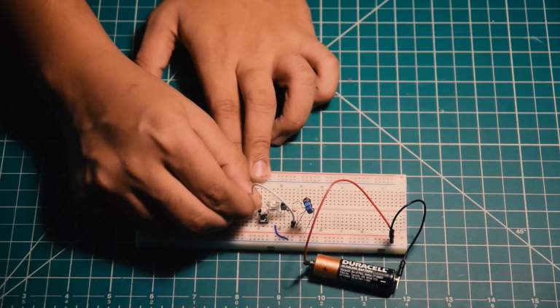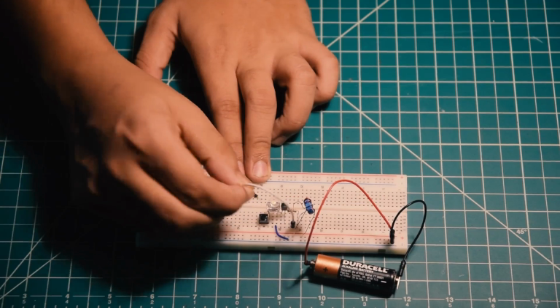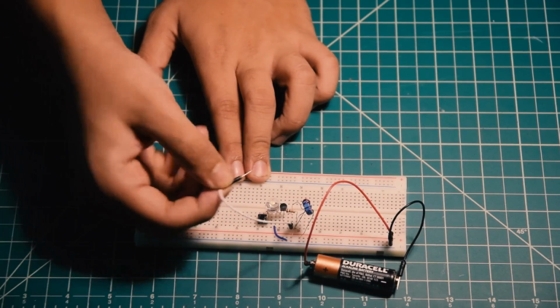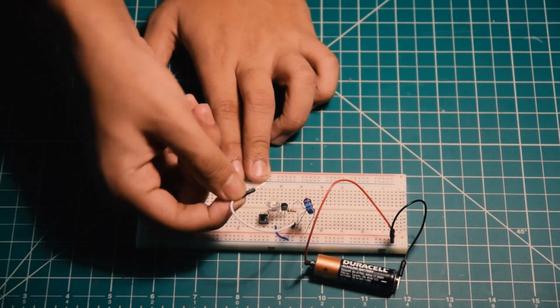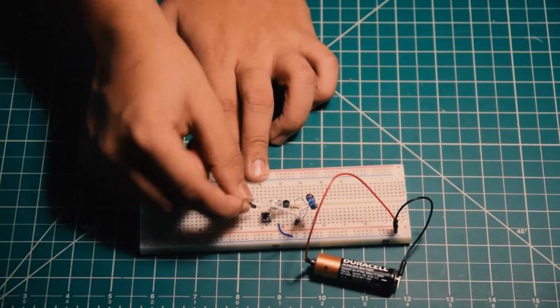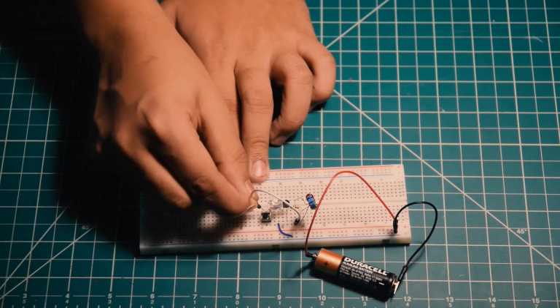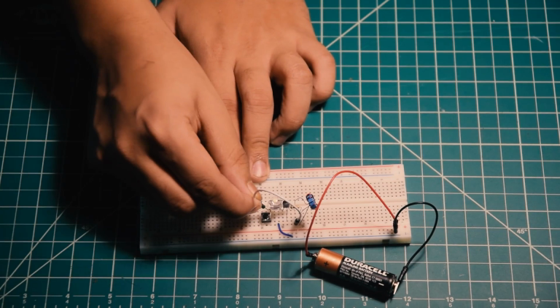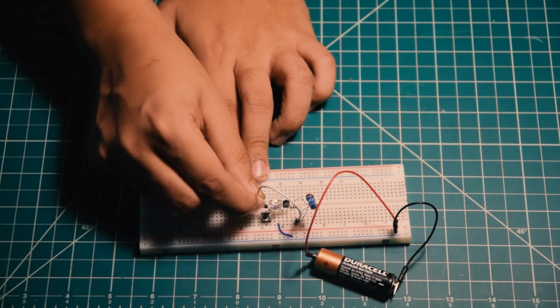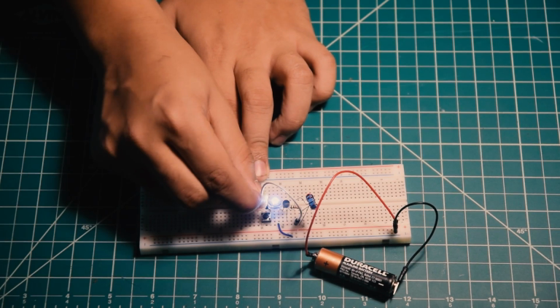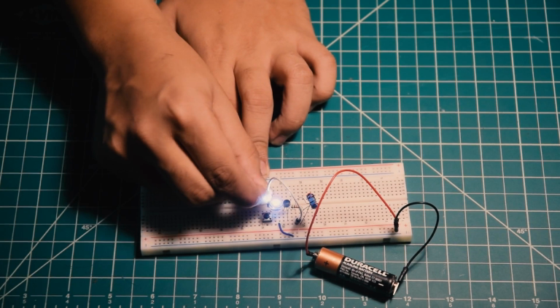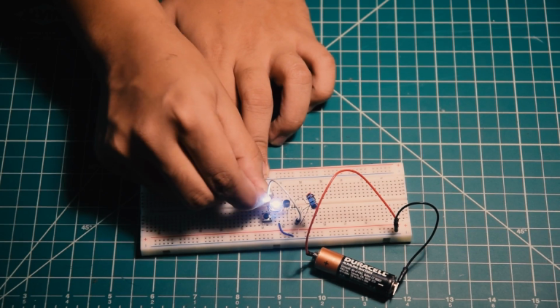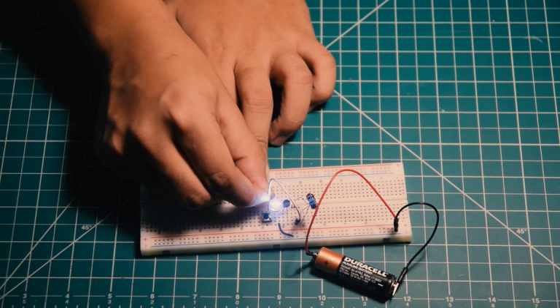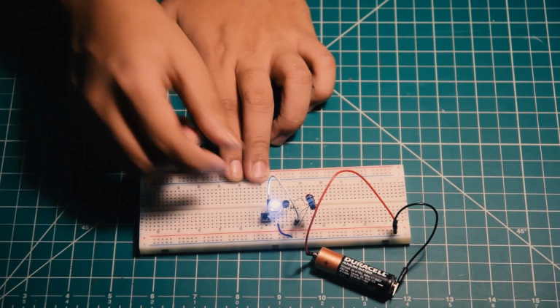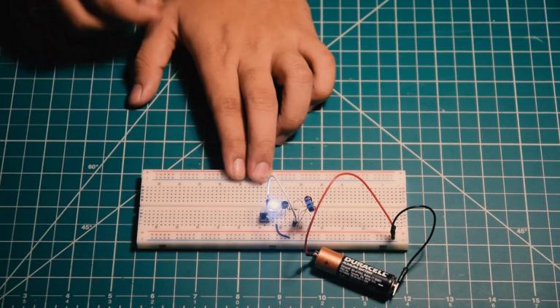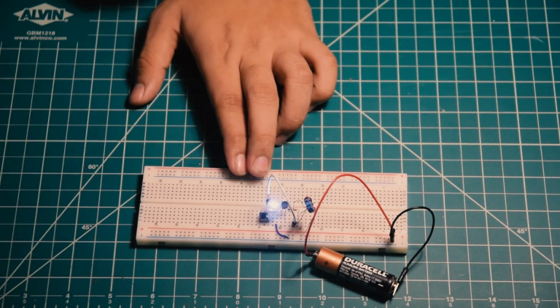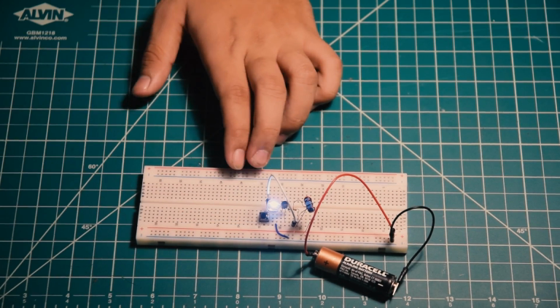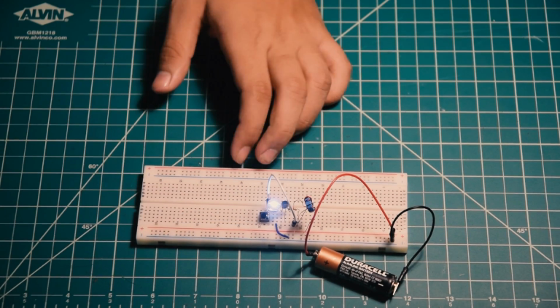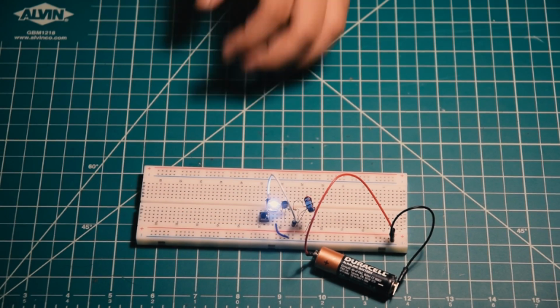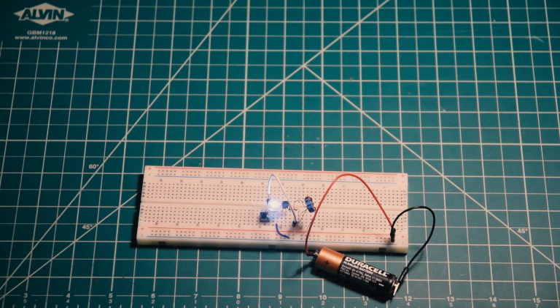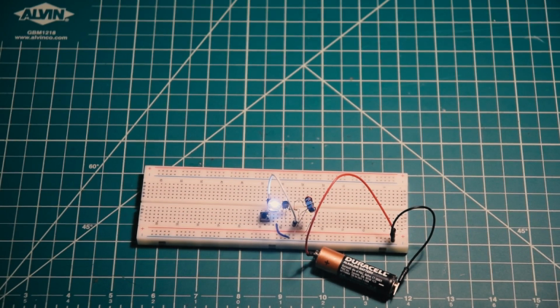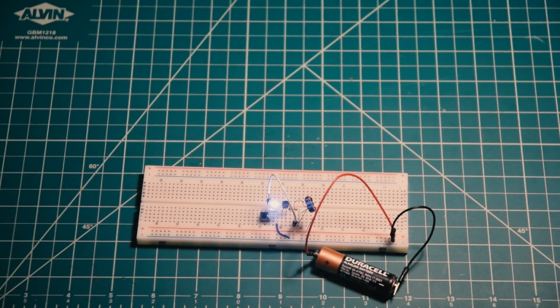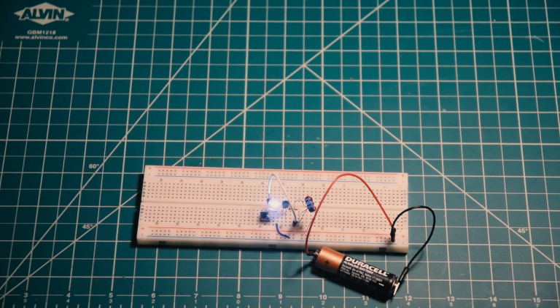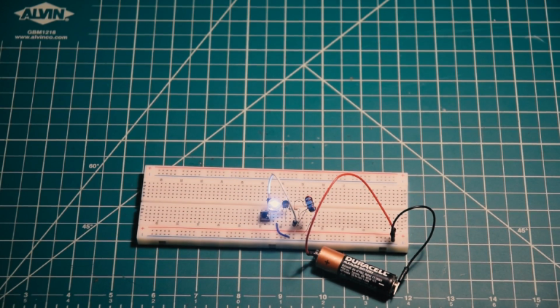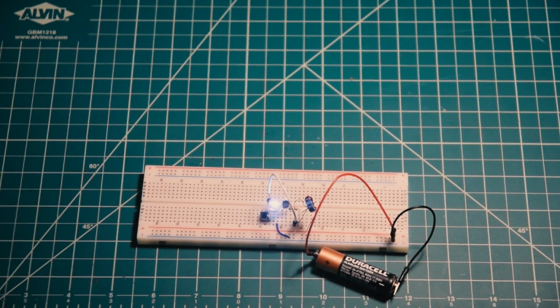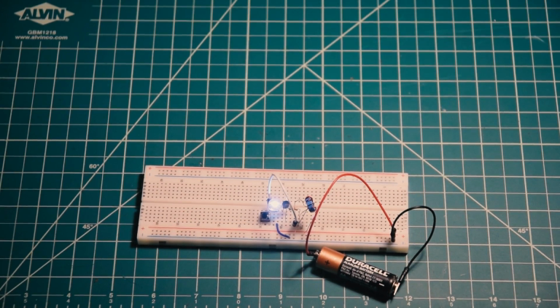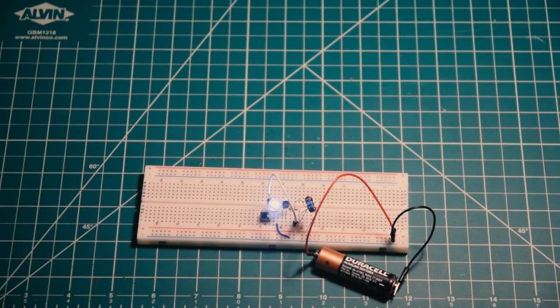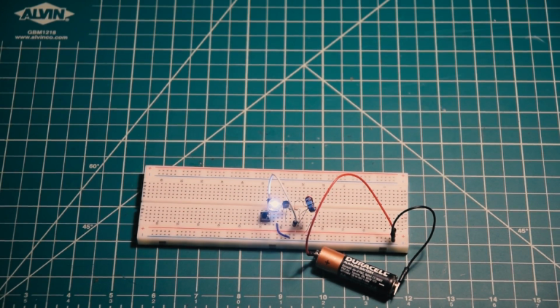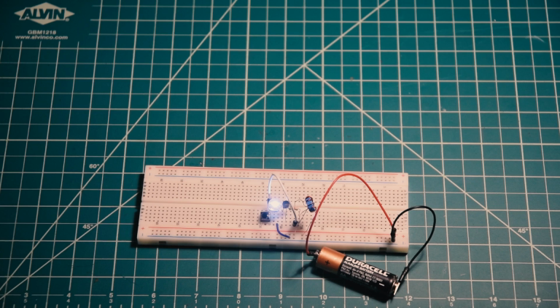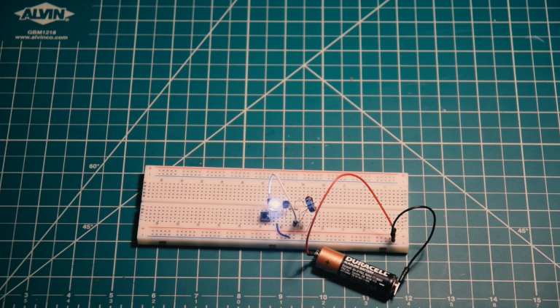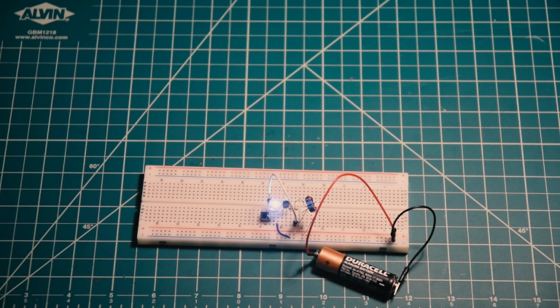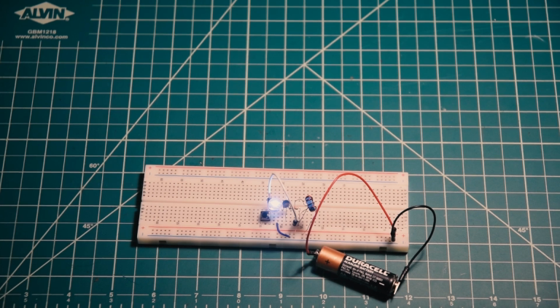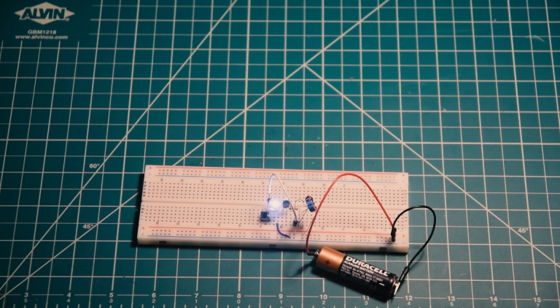By using the dual tip circuit, we could light up the LED with one AA battery or a voltage of around 0.7V.